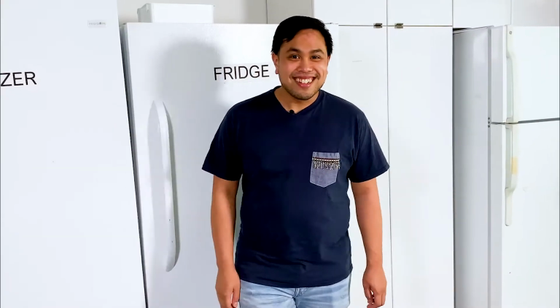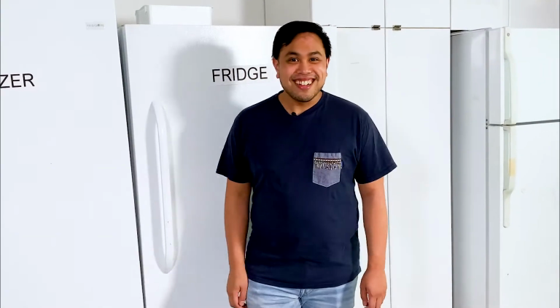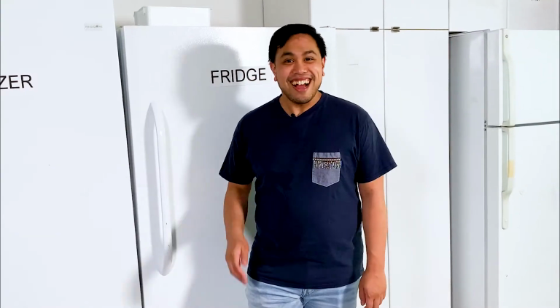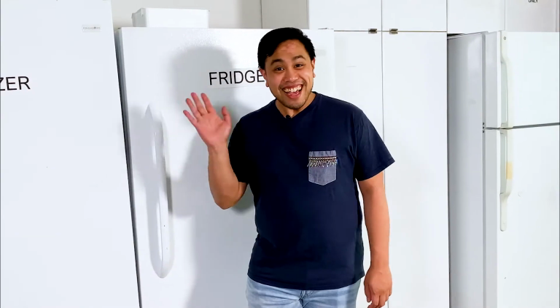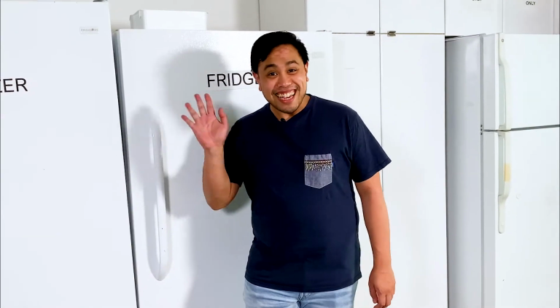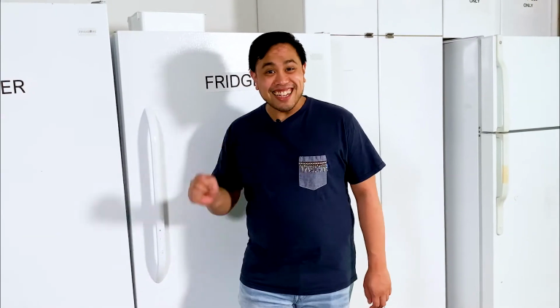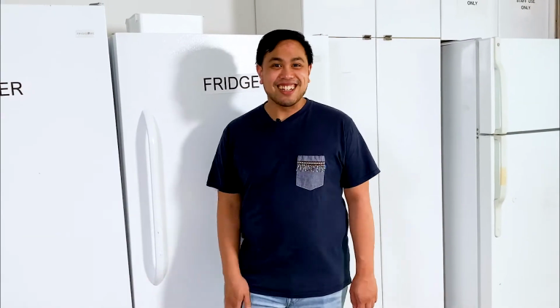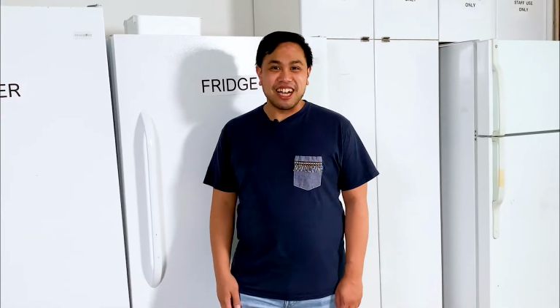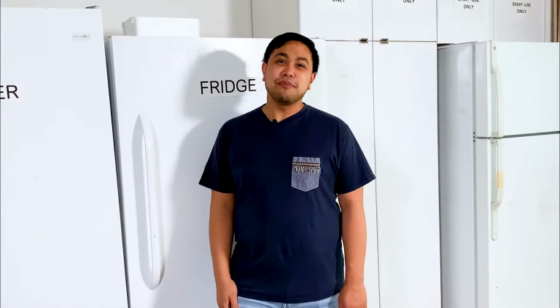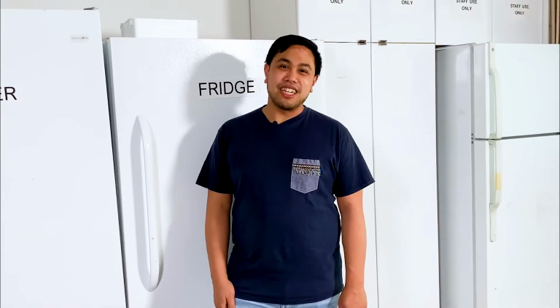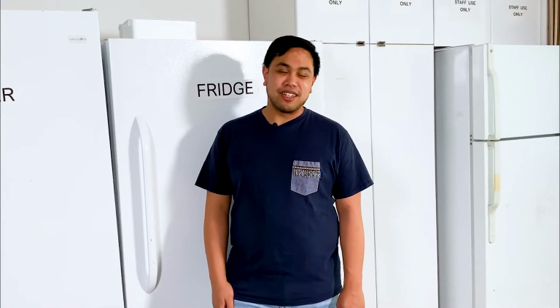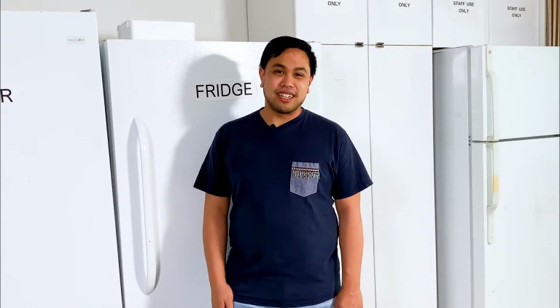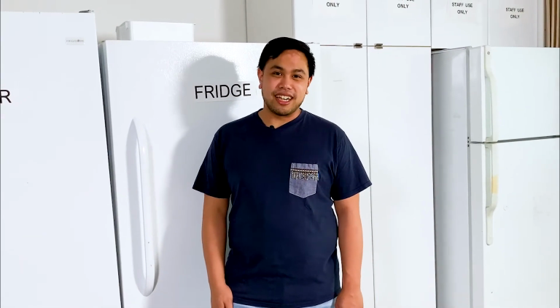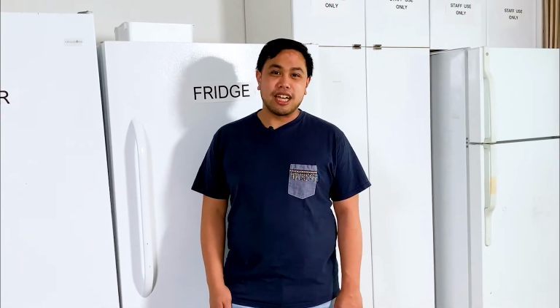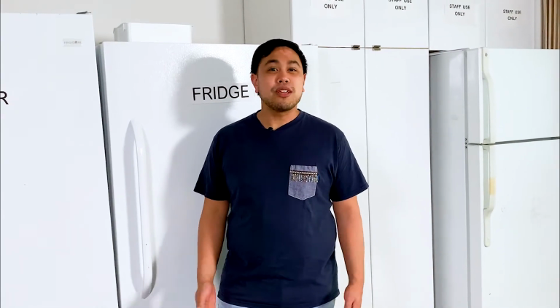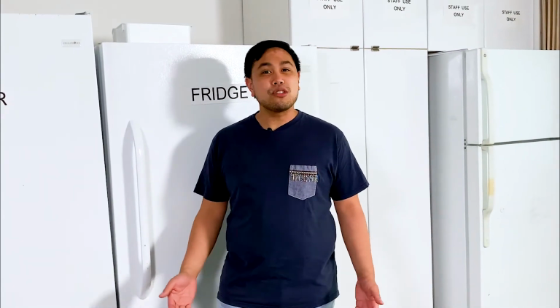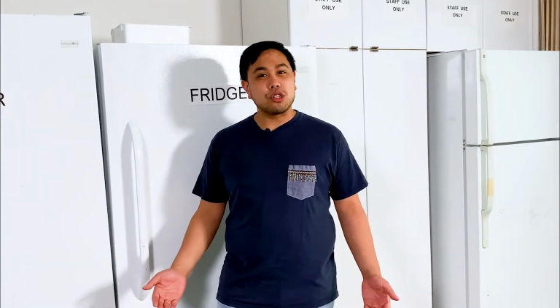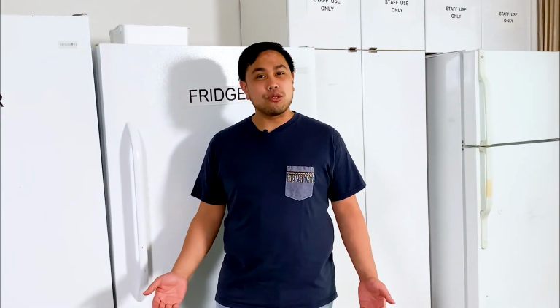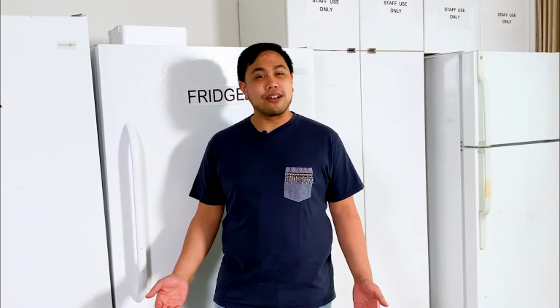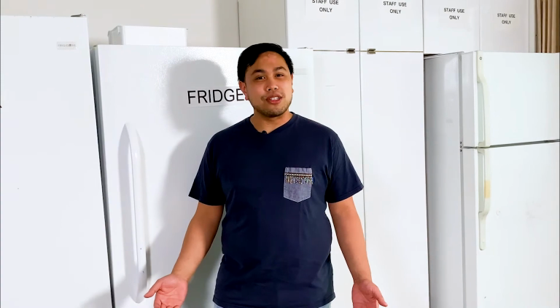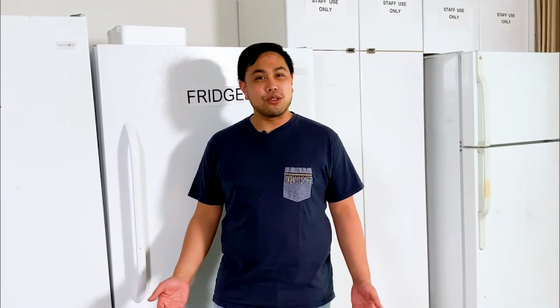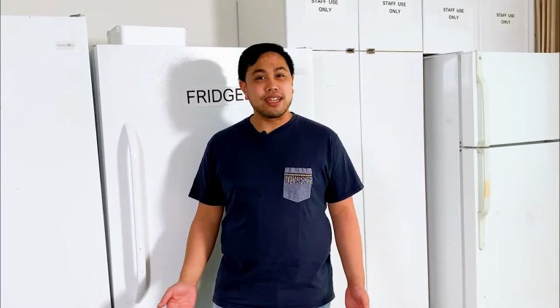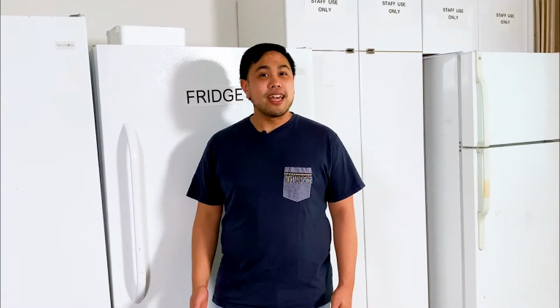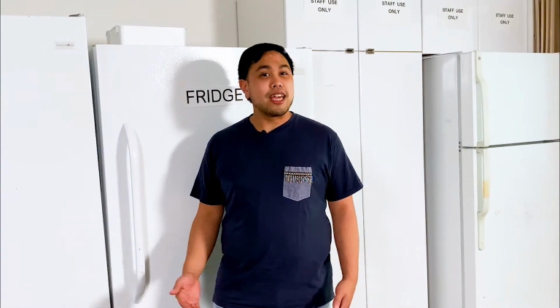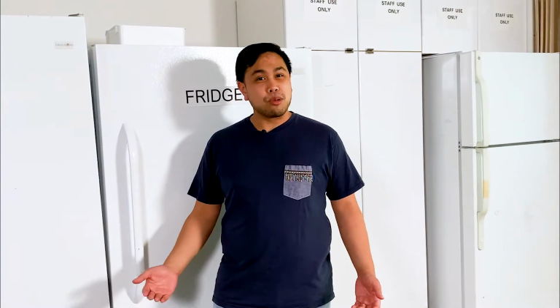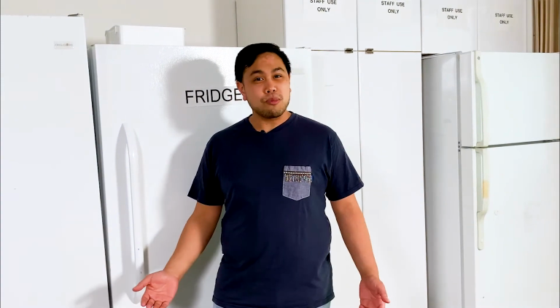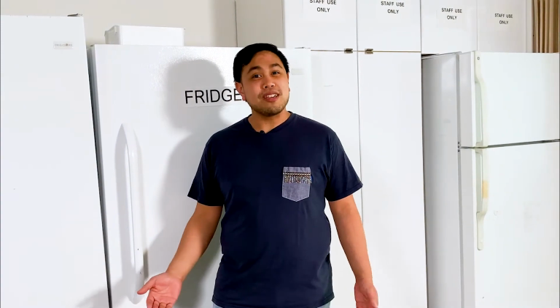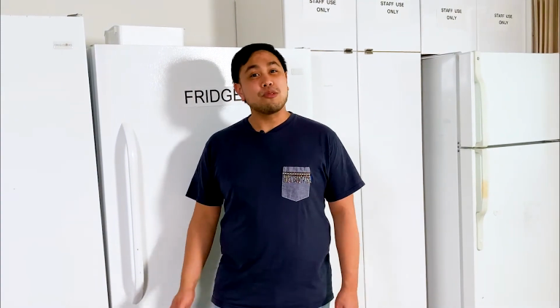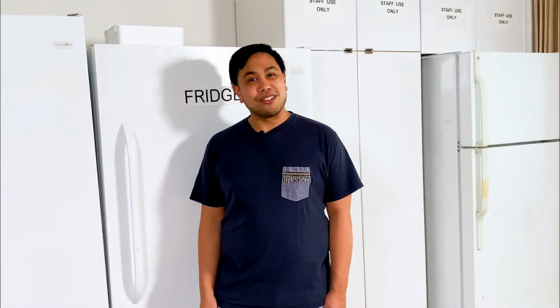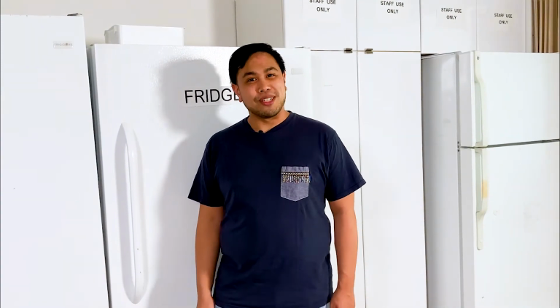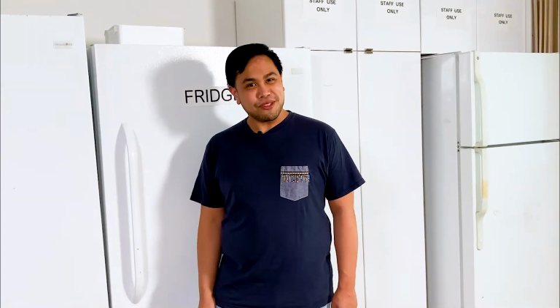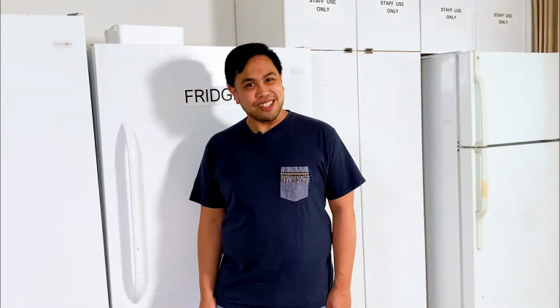Hi, I'm Davey, and I'm here to show you how to use a Burnaby Community Fridge.